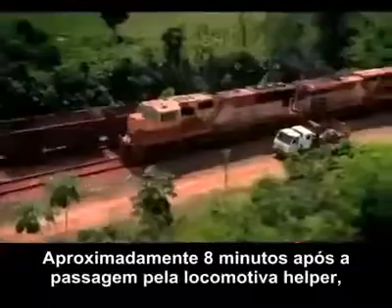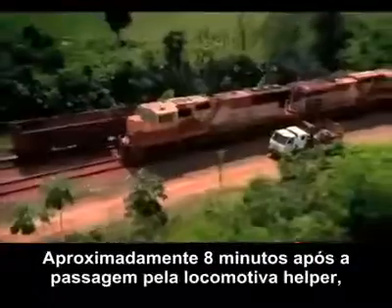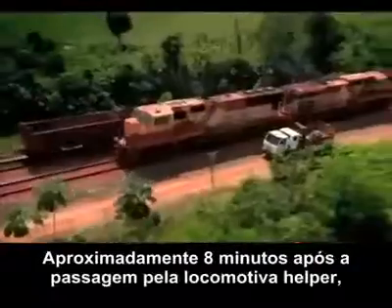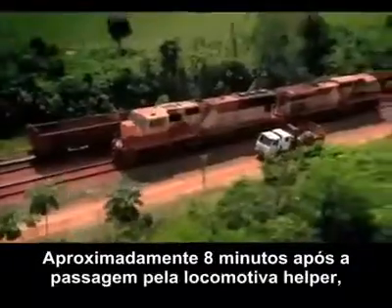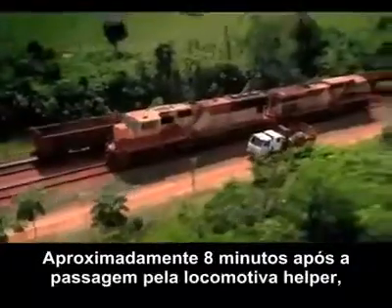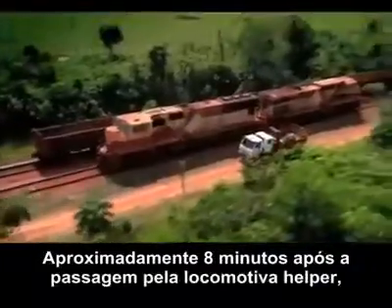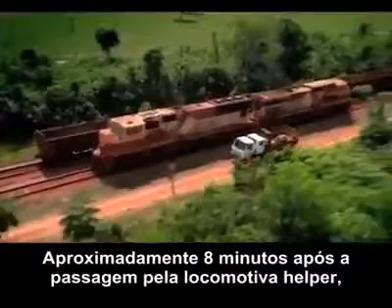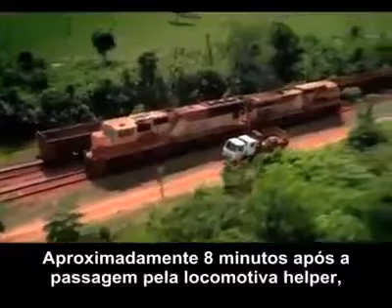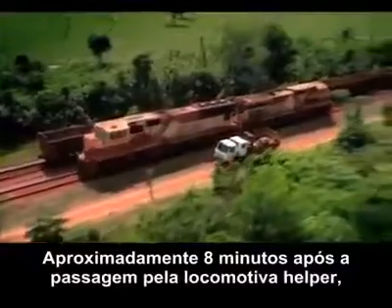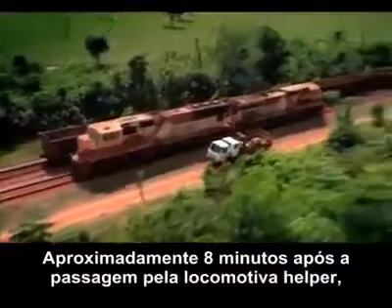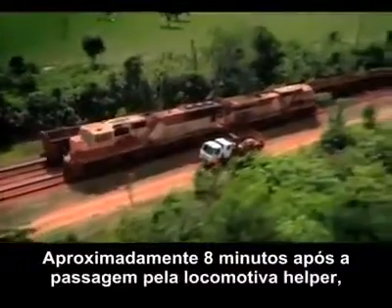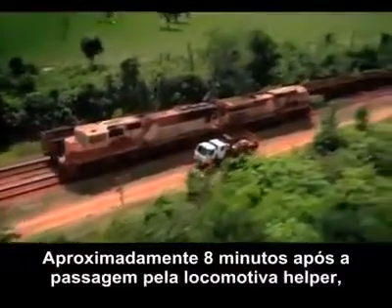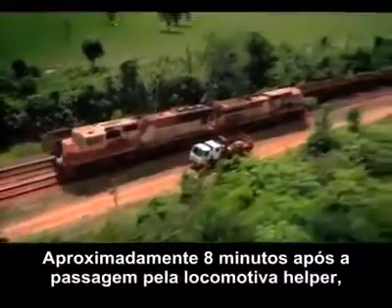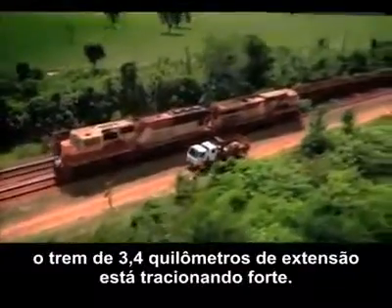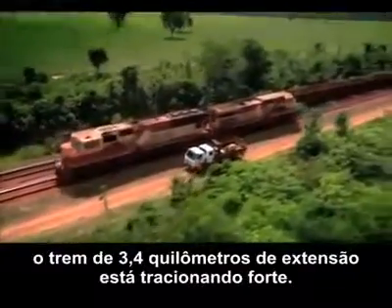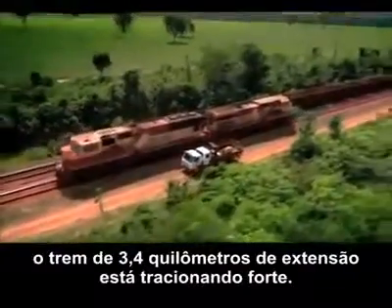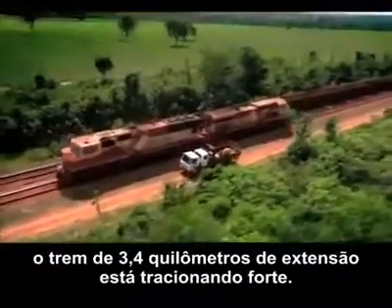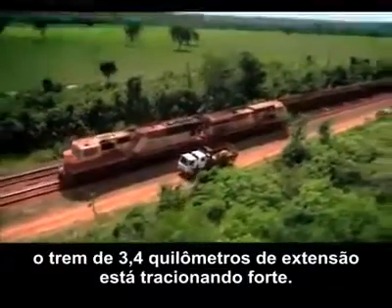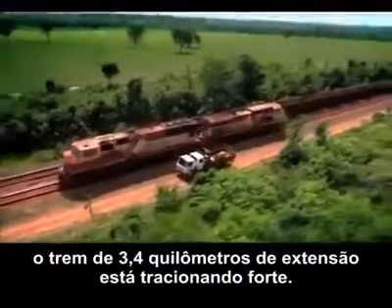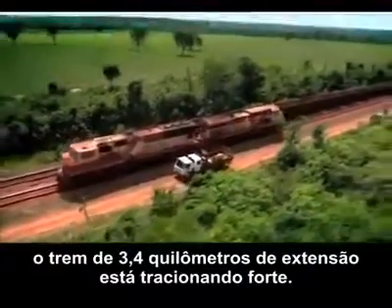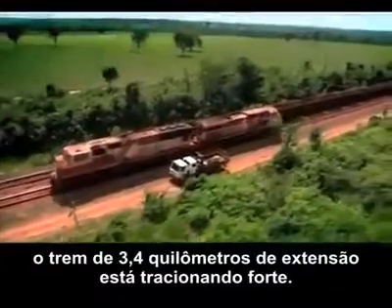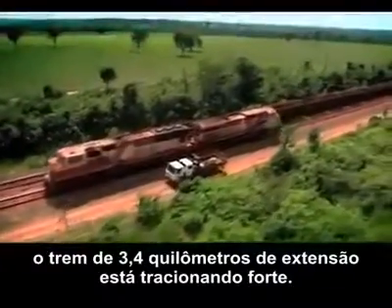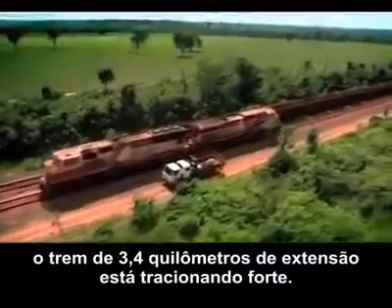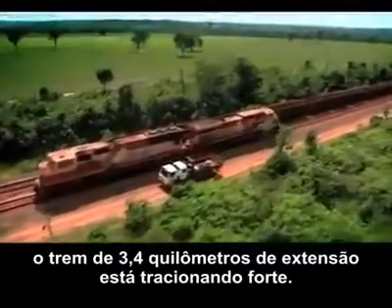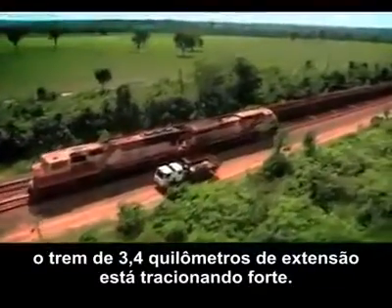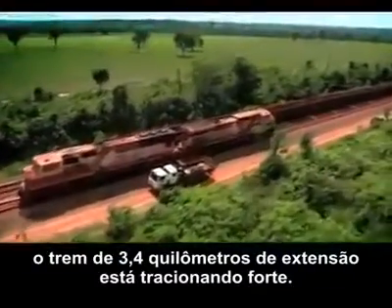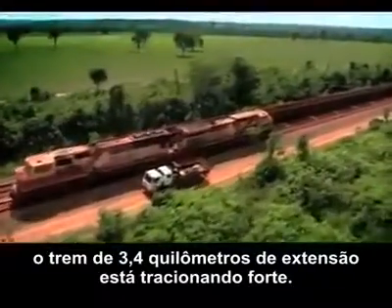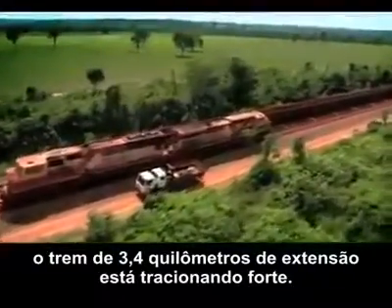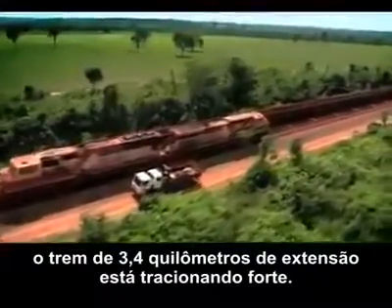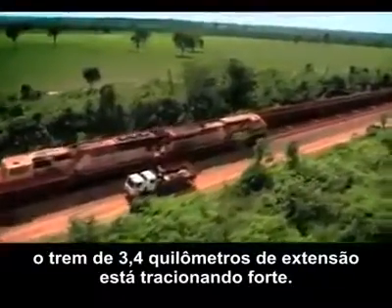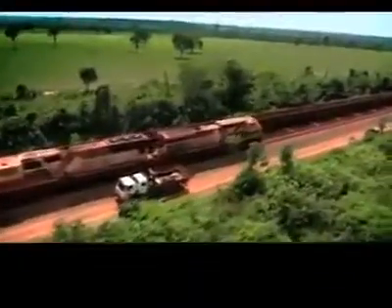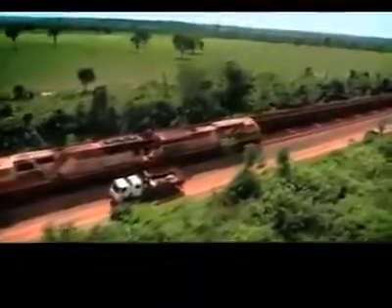Taking over eight minutes to pass by, the 3.4-kilometer train is pushing hard up the slope.